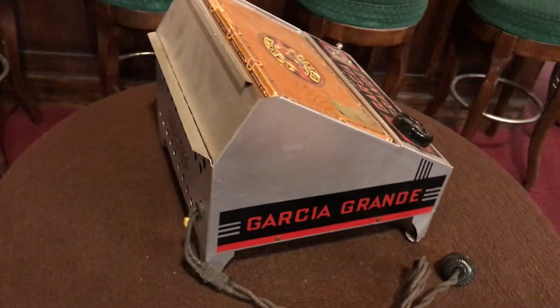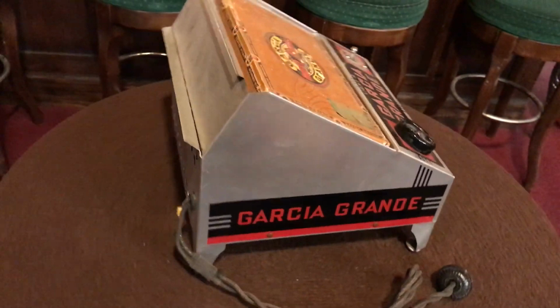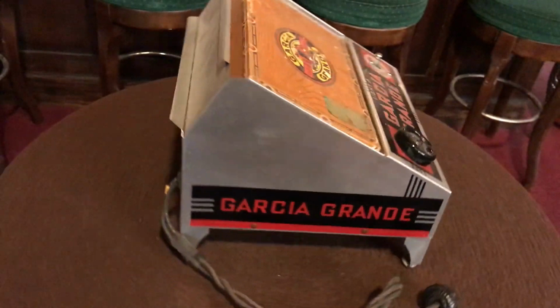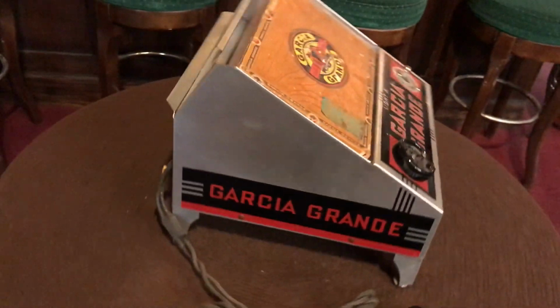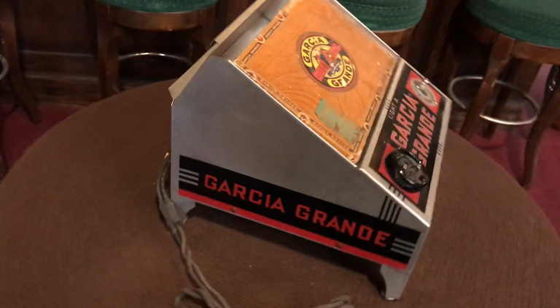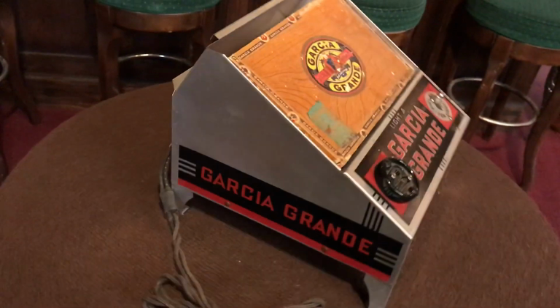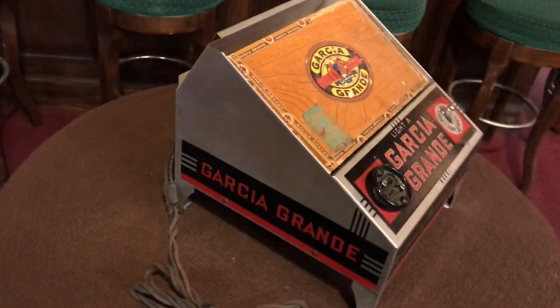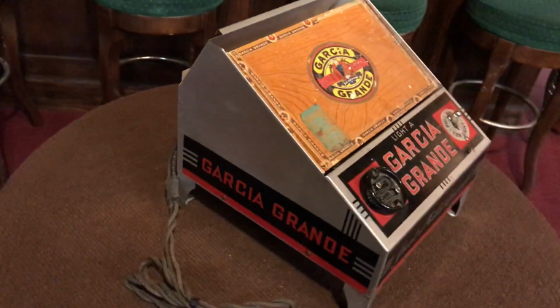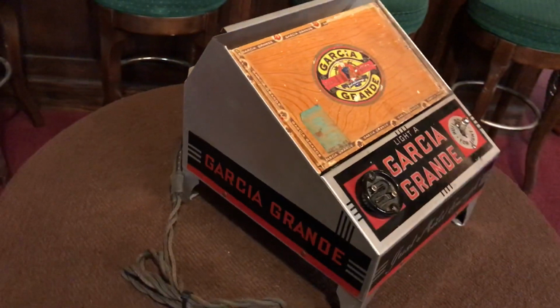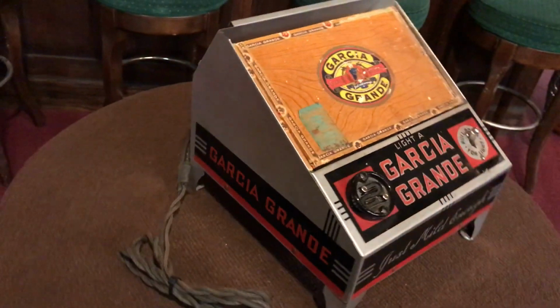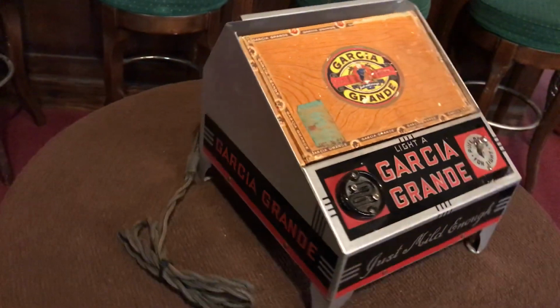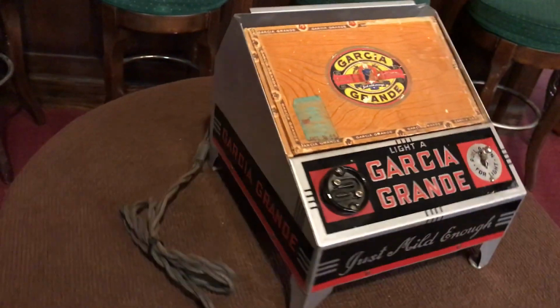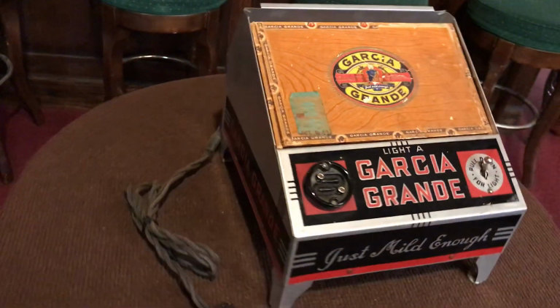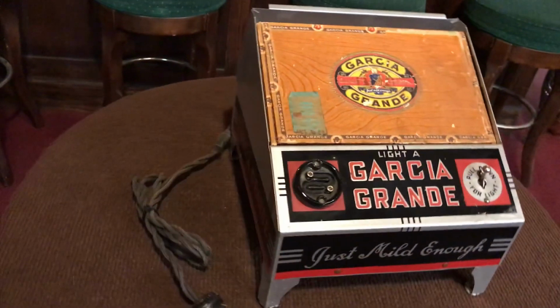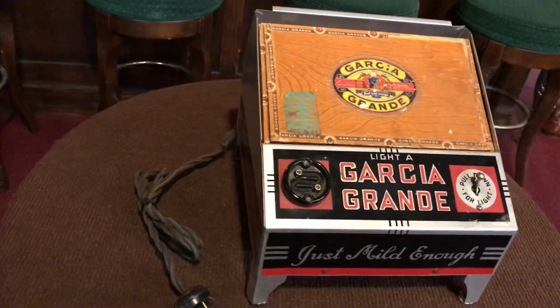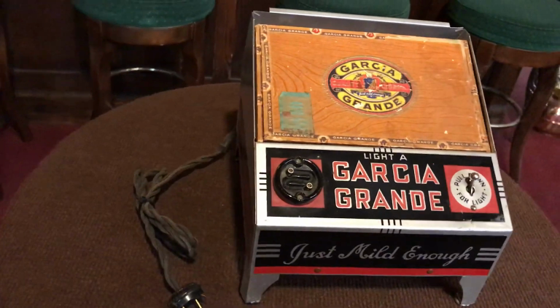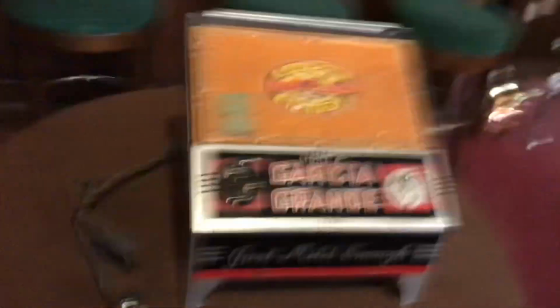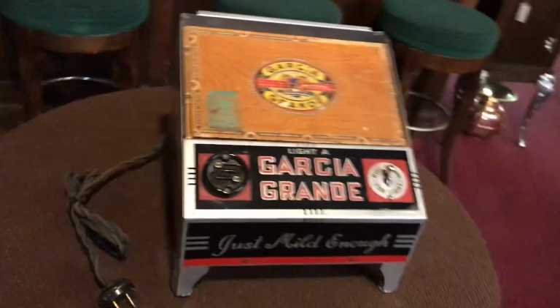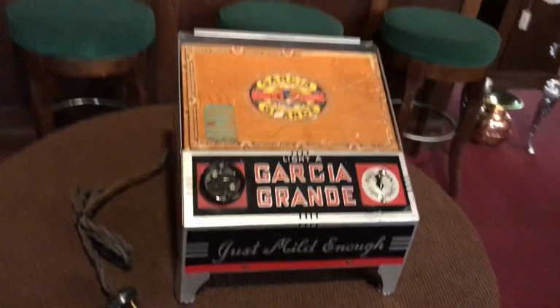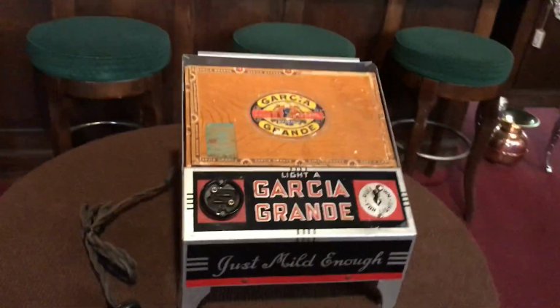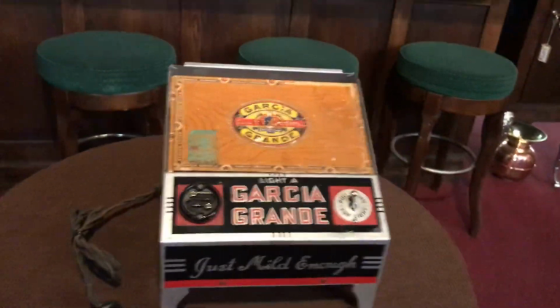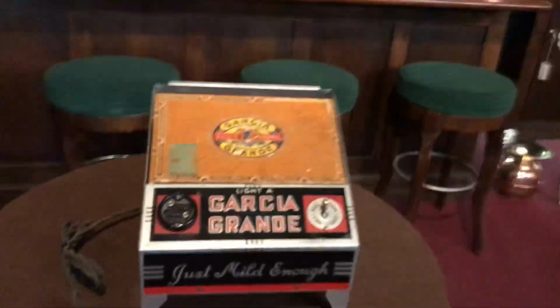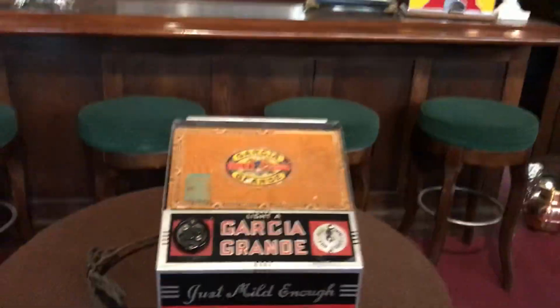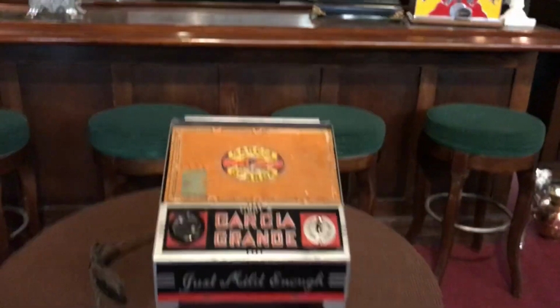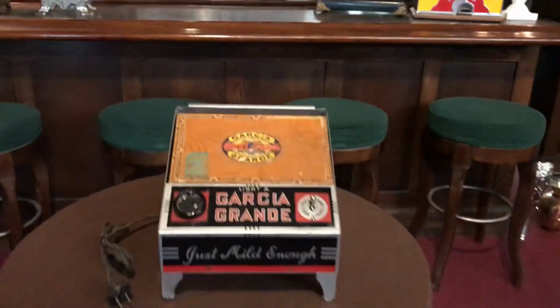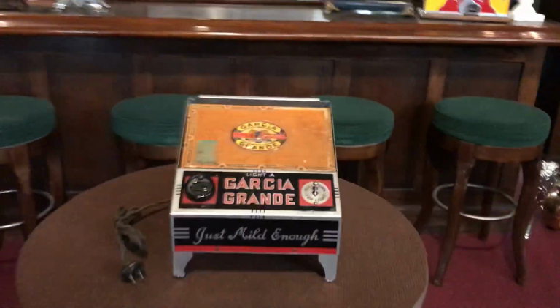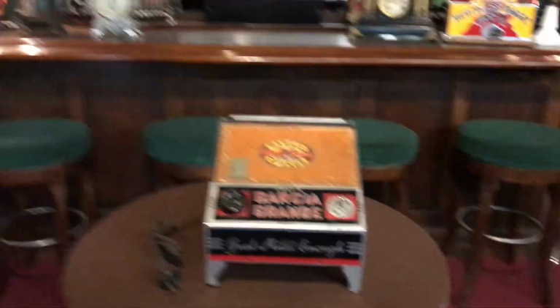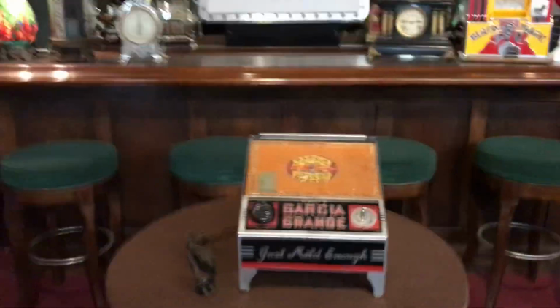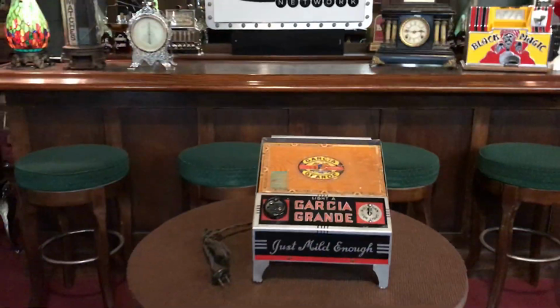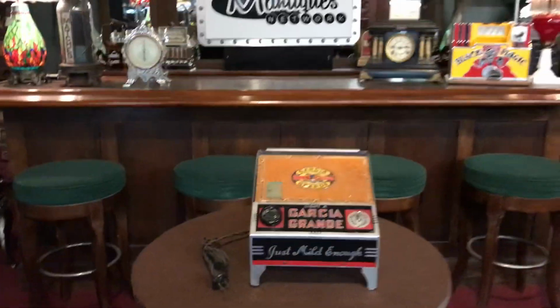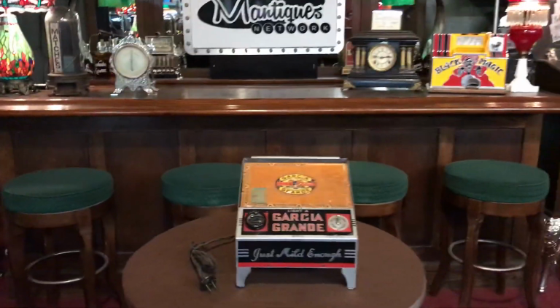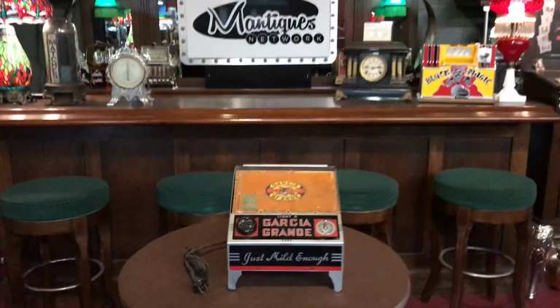It's really cool looking. If you're into tobacco, cigars, or just cool retail display, this might be for you.